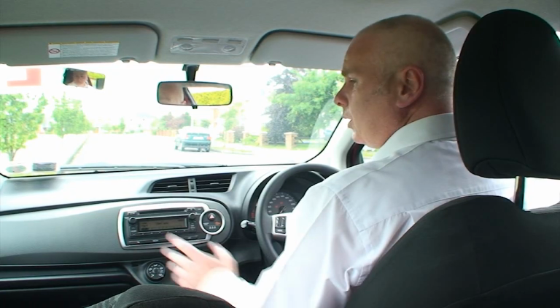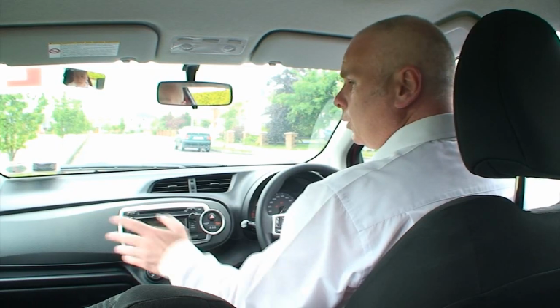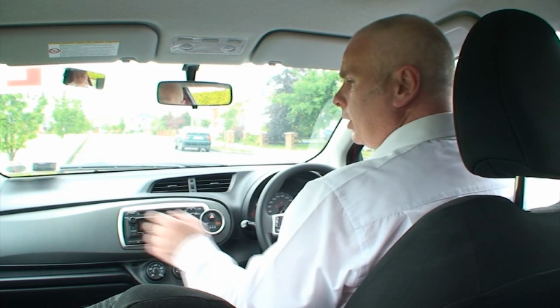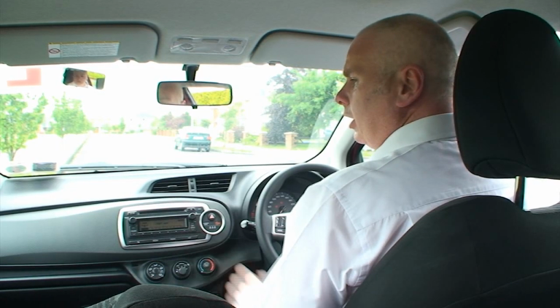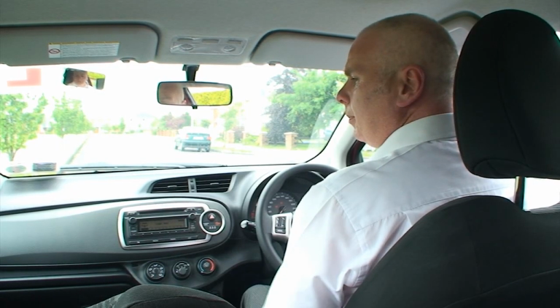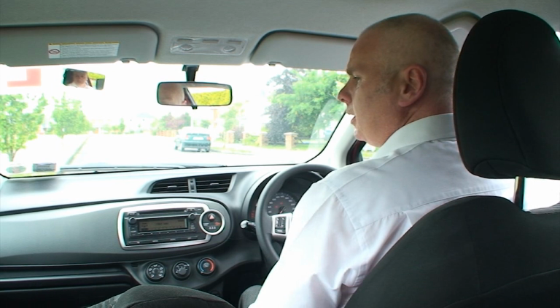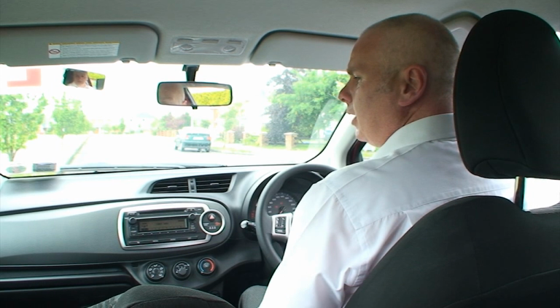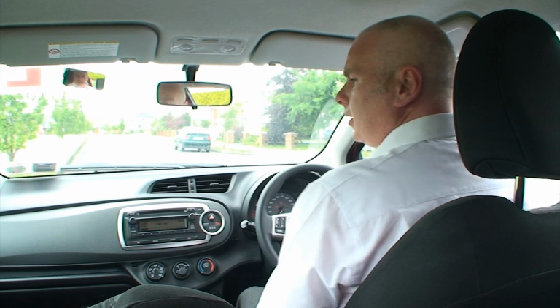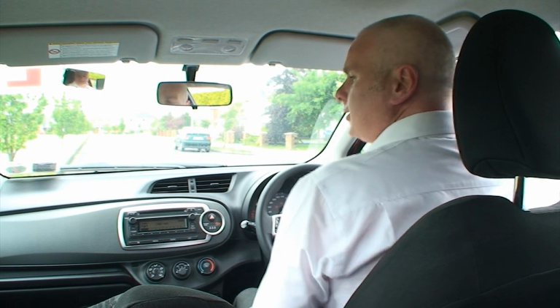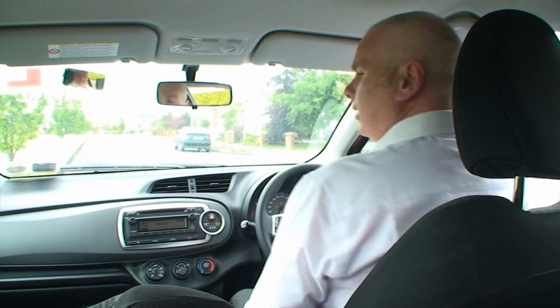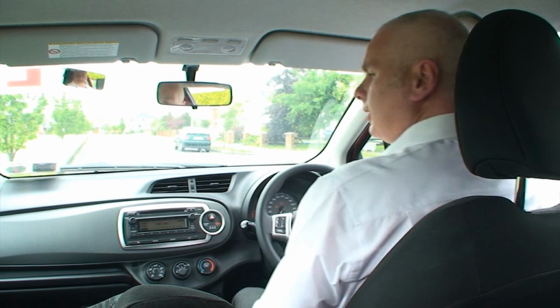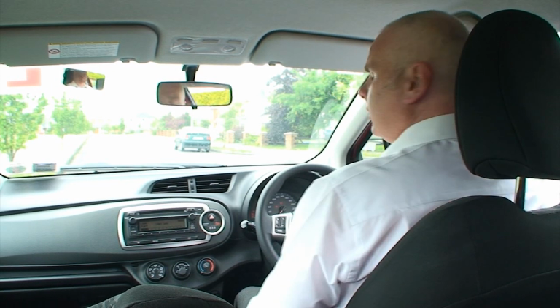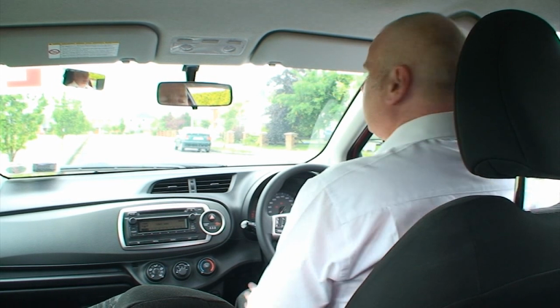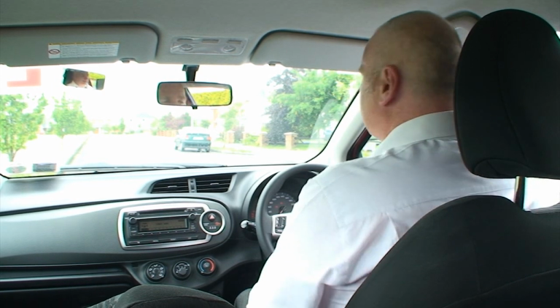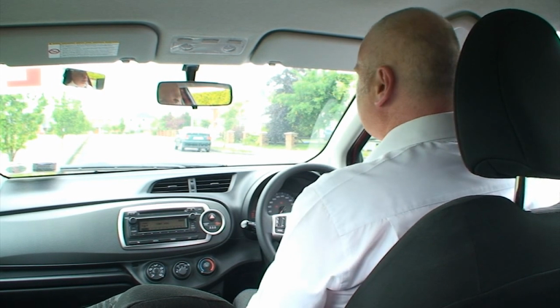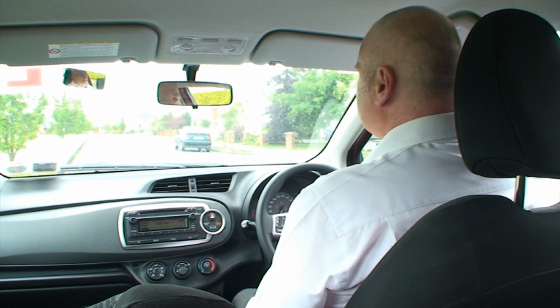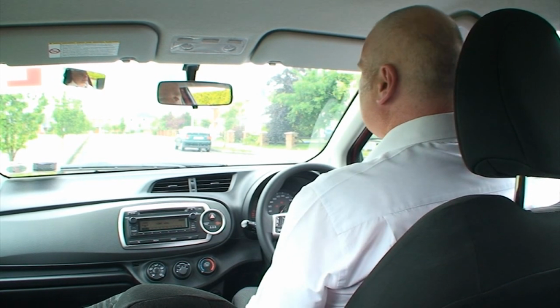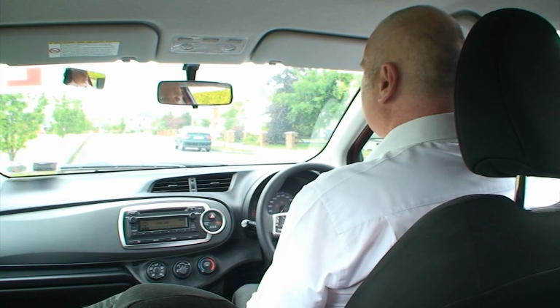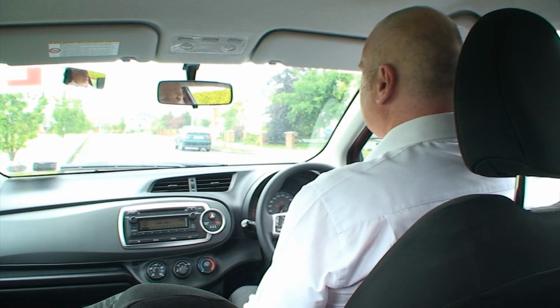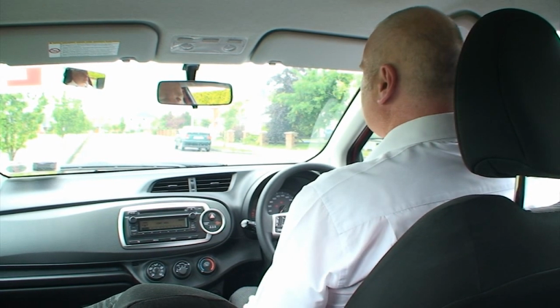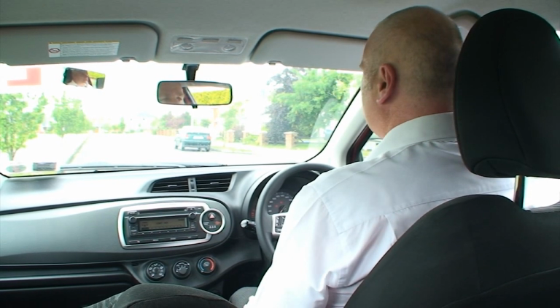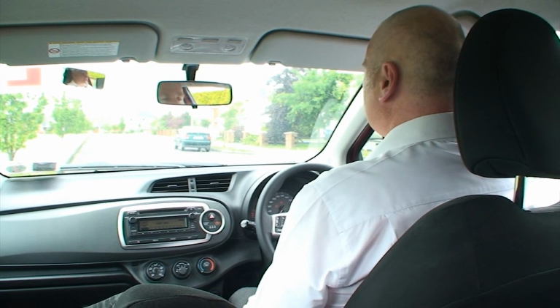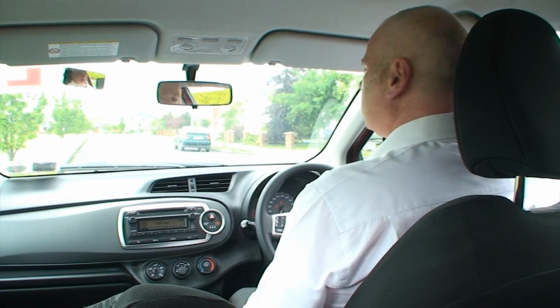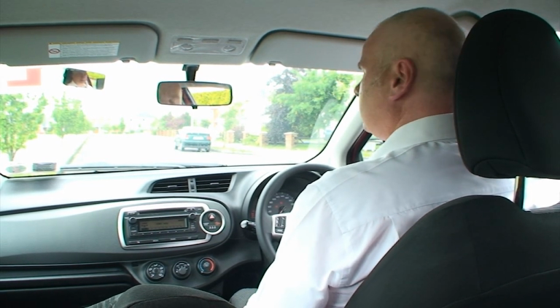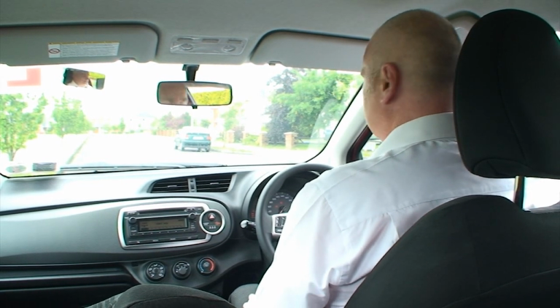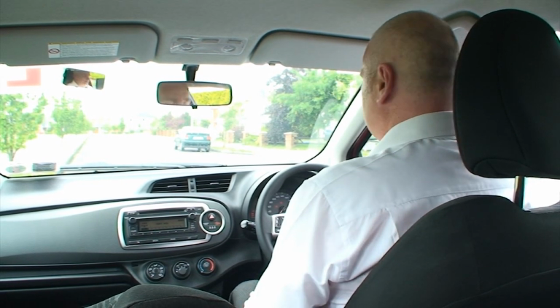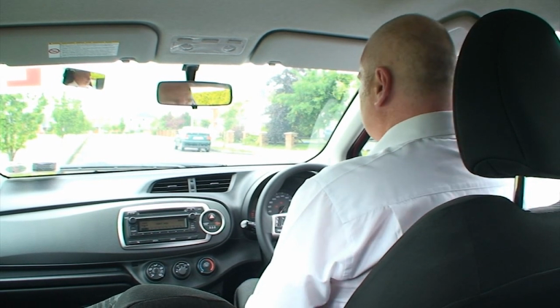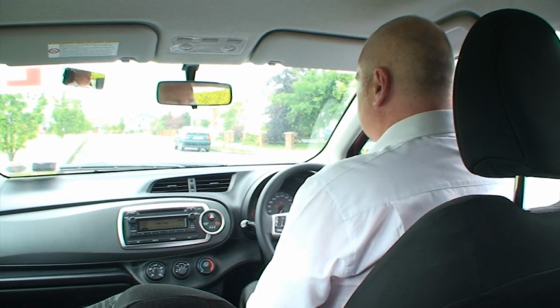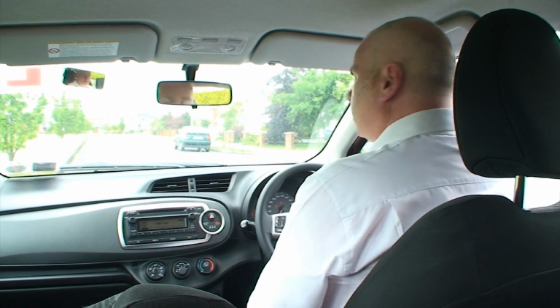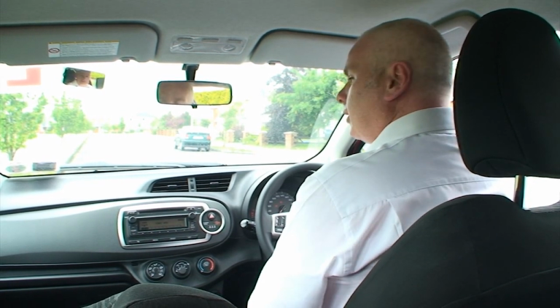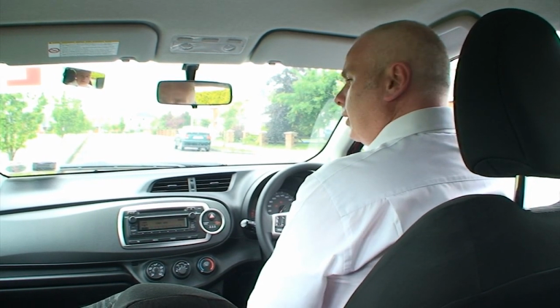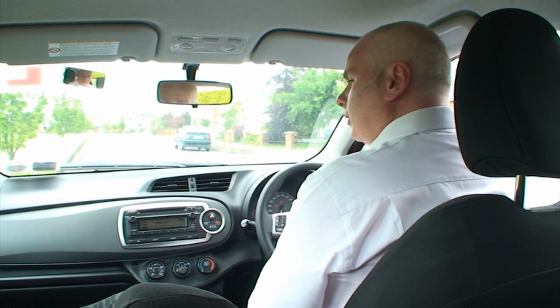When you are happy you have got that set, get yourself nice and comfortable and start the car.